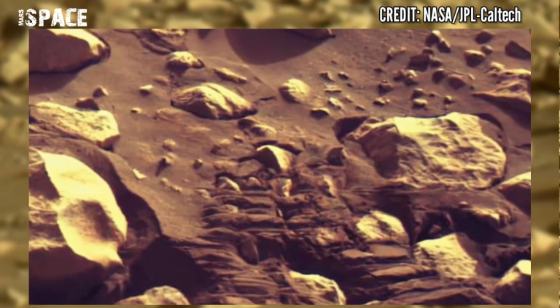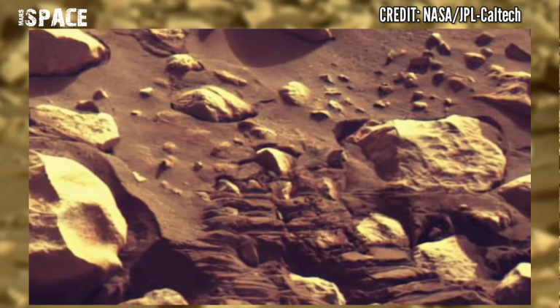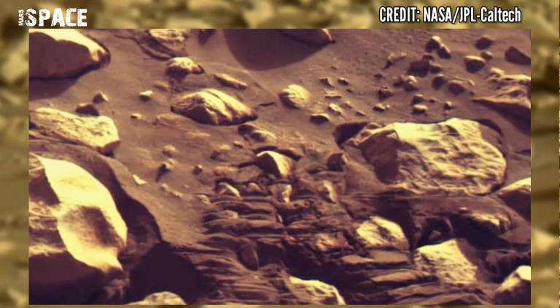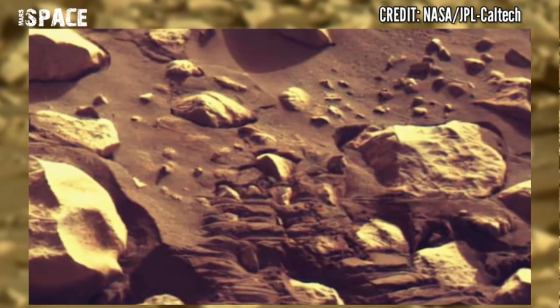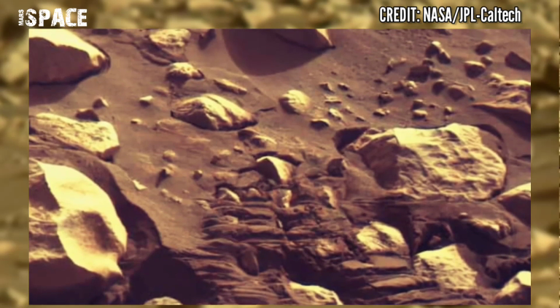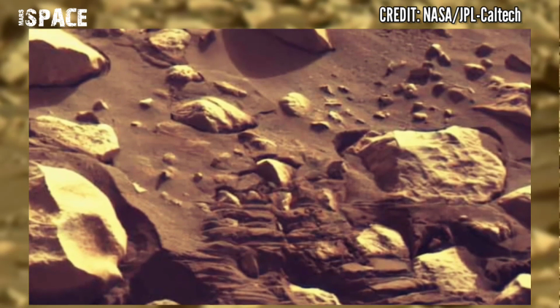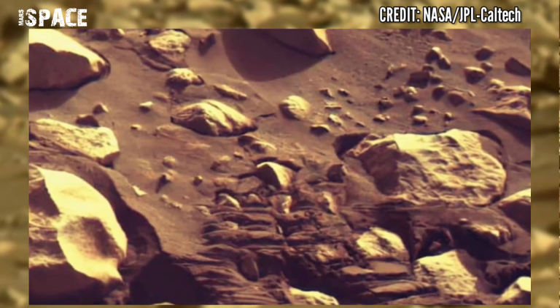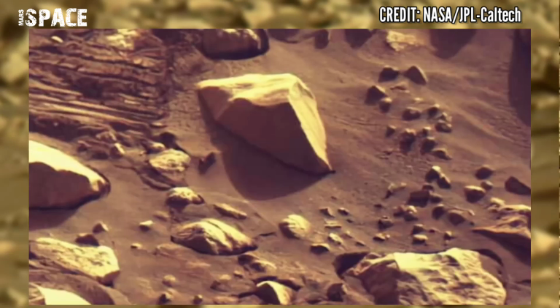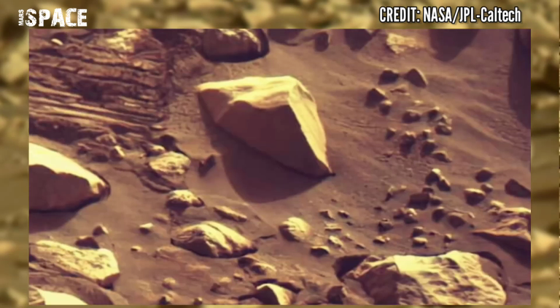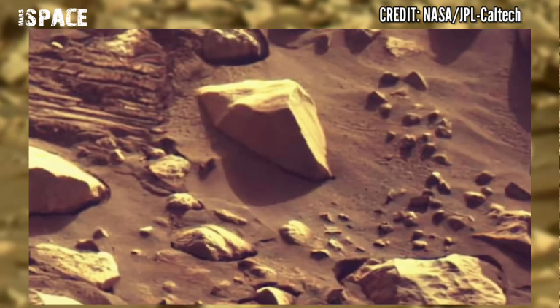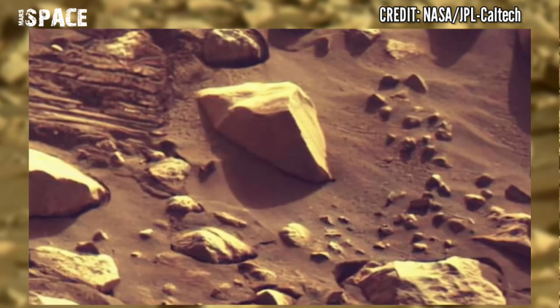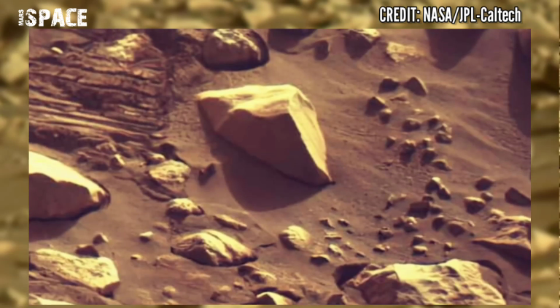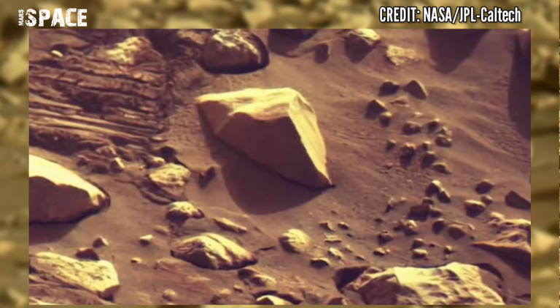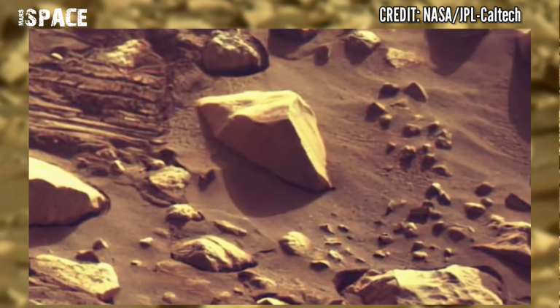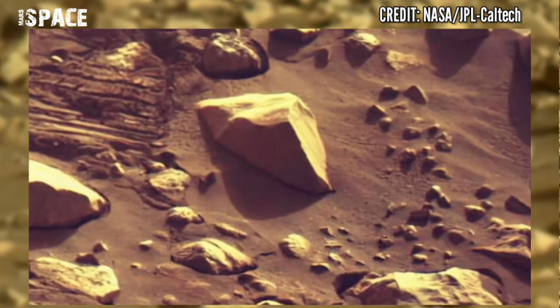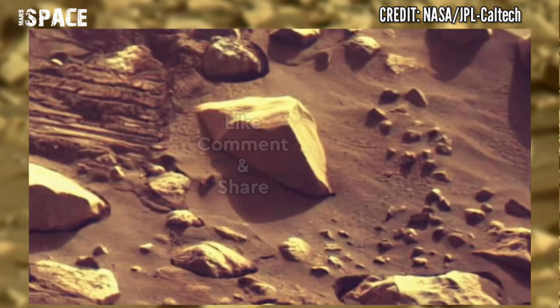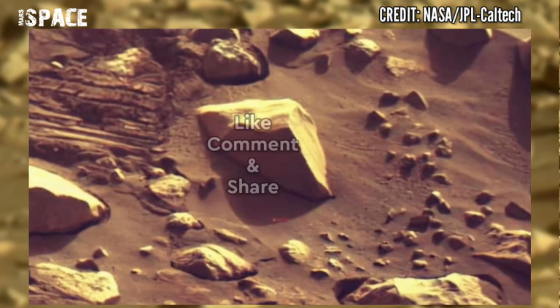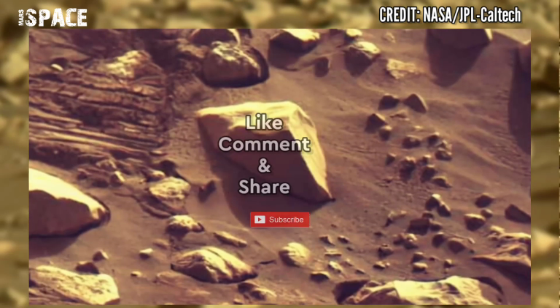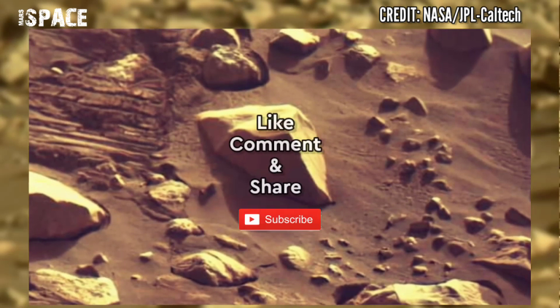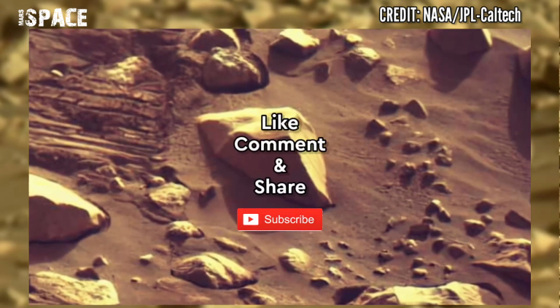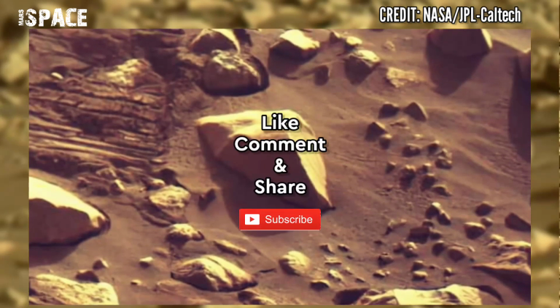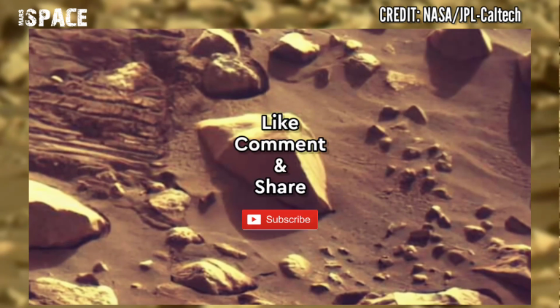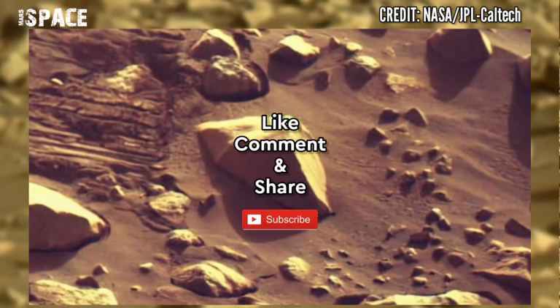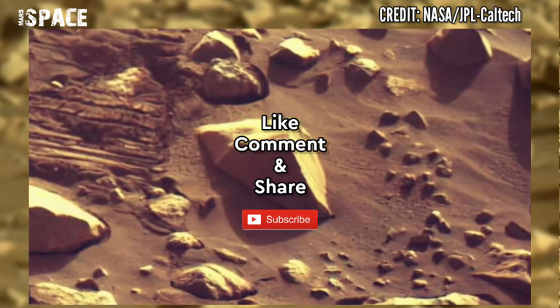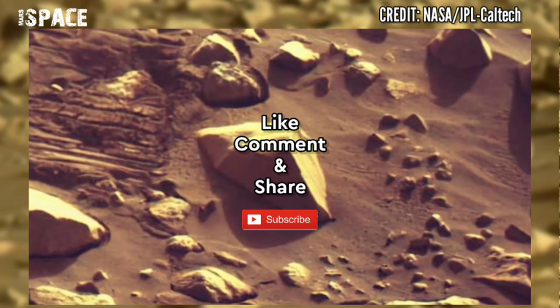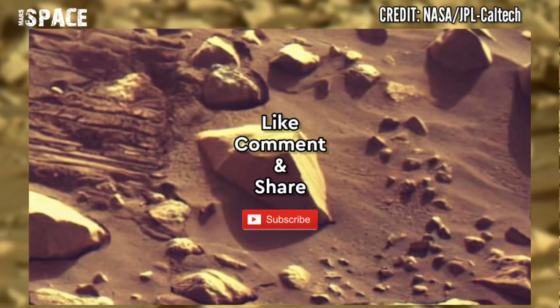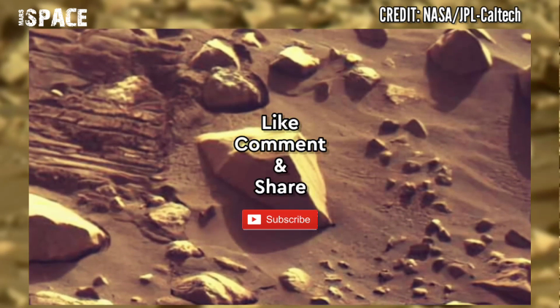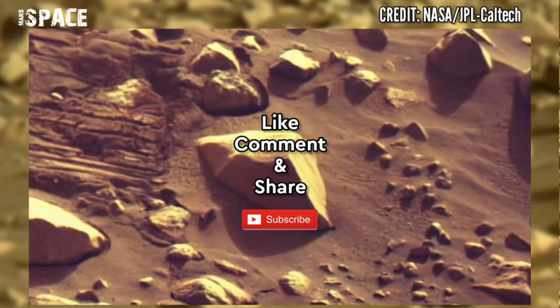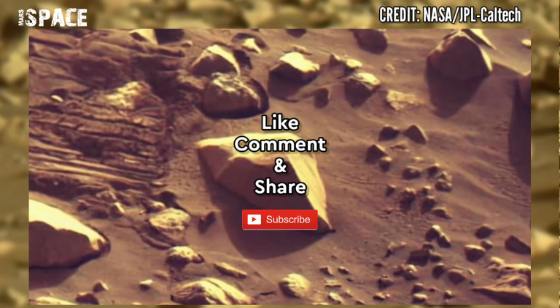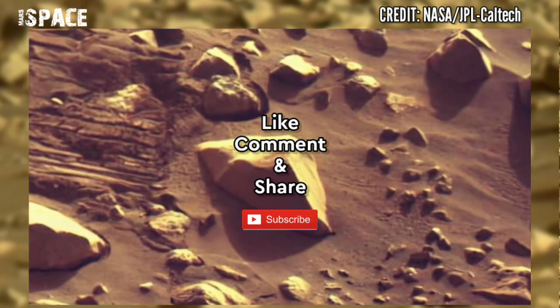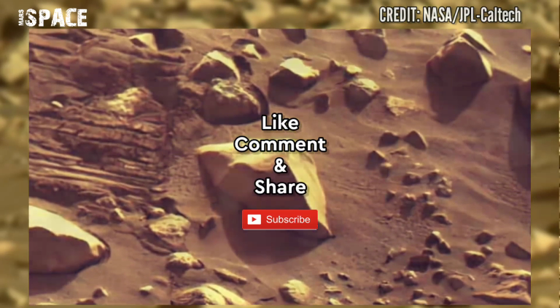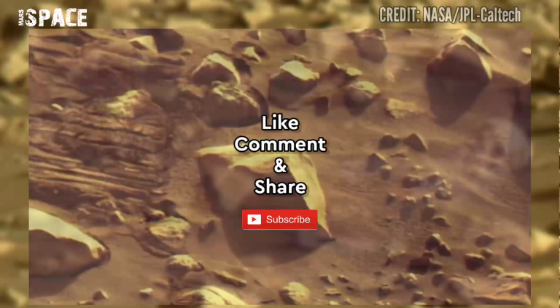Like the video and share it with your friends. Thanks for watching. We'll see you next time.